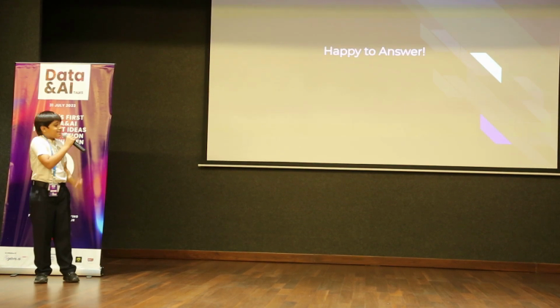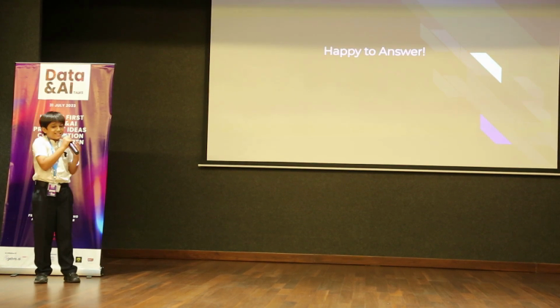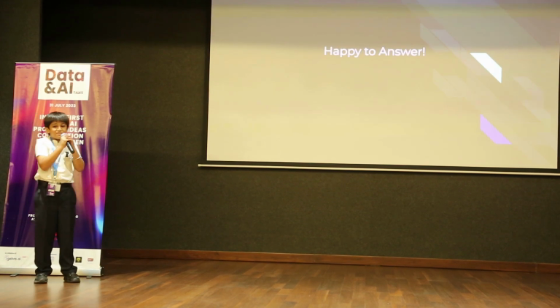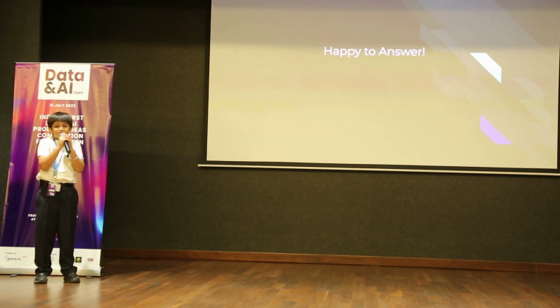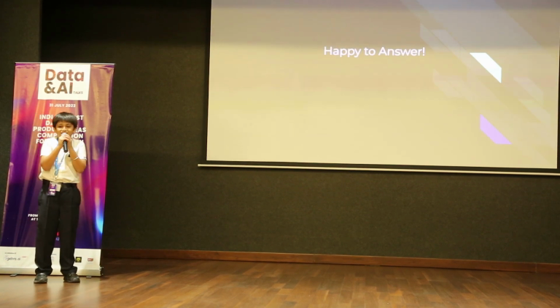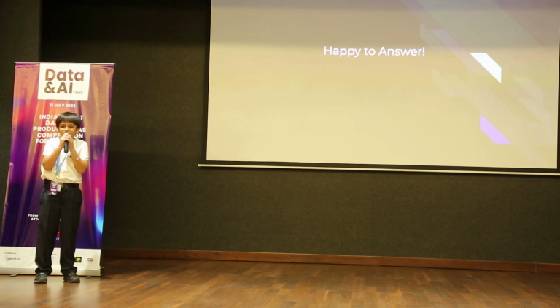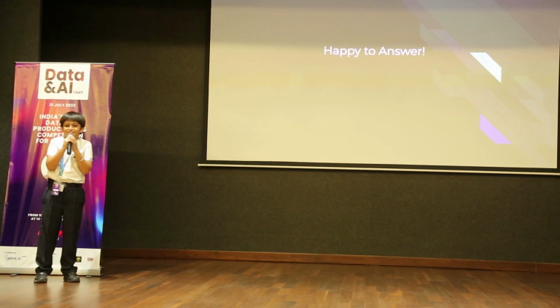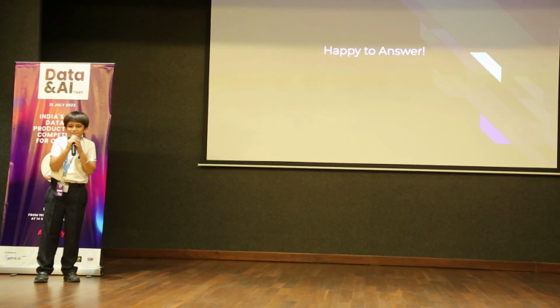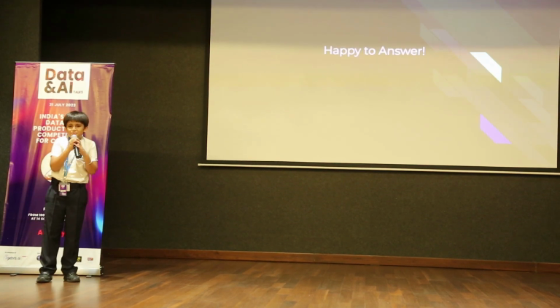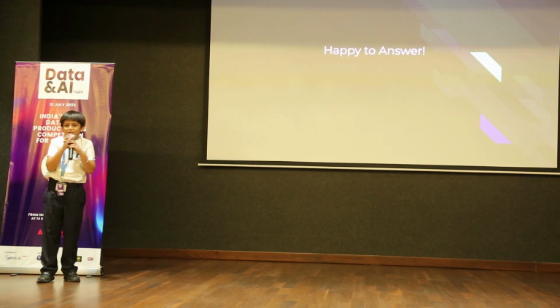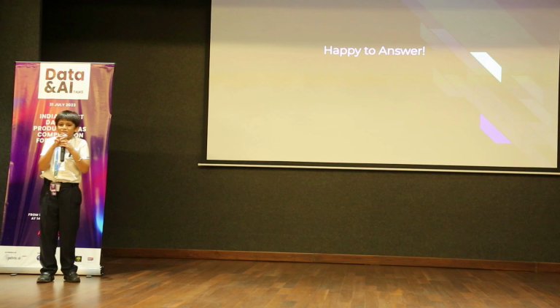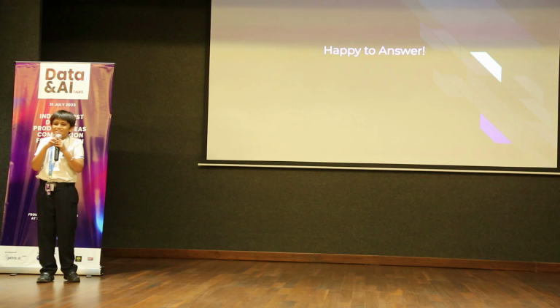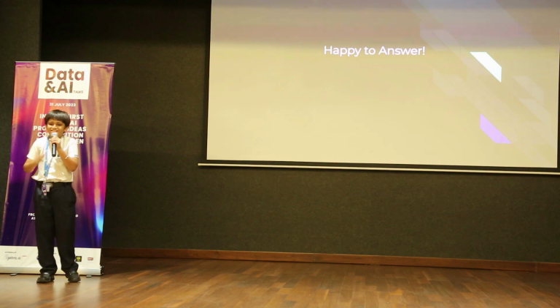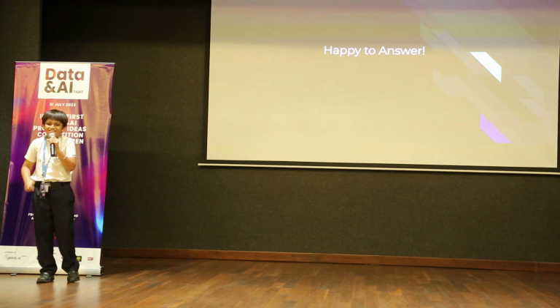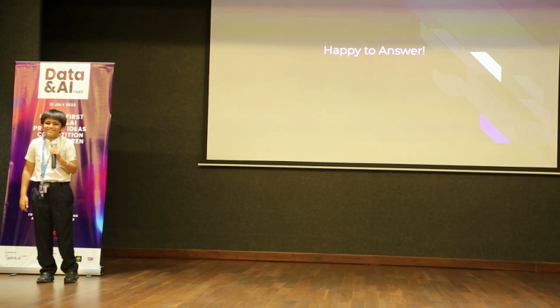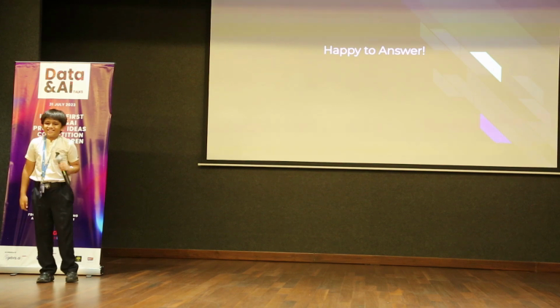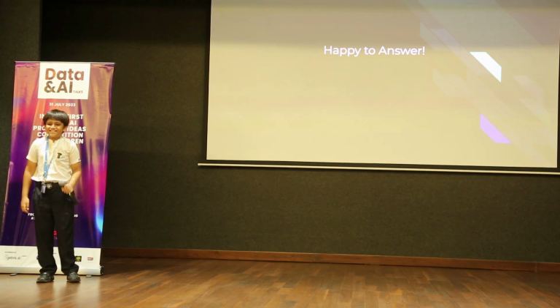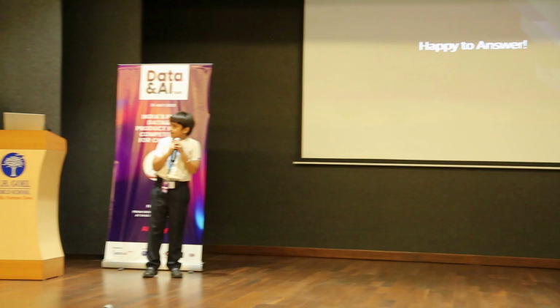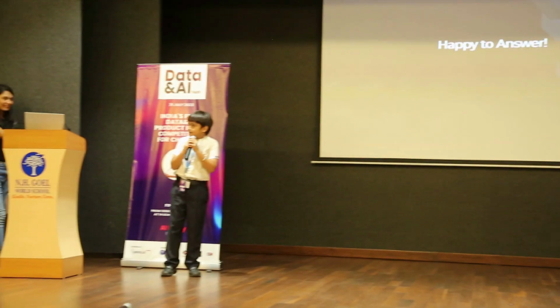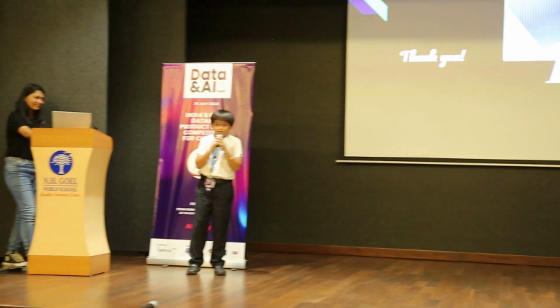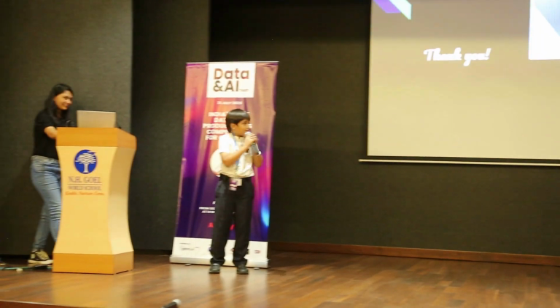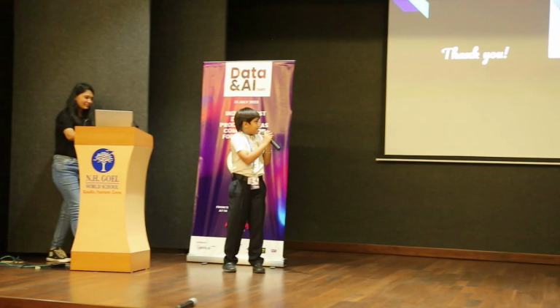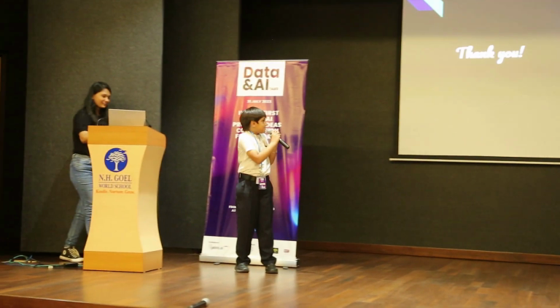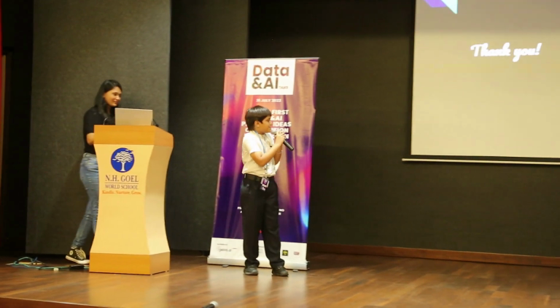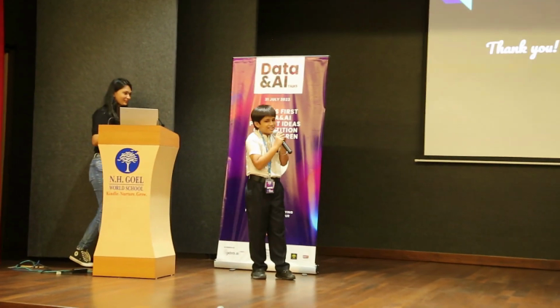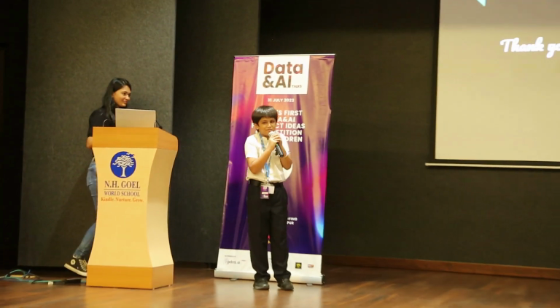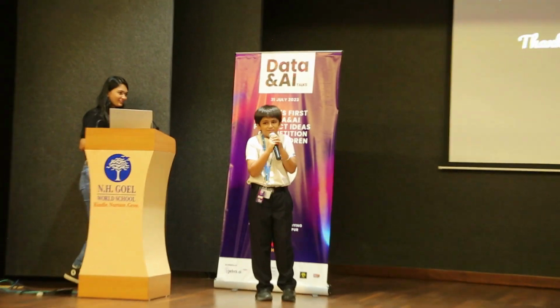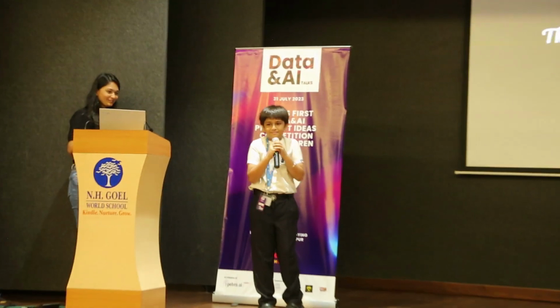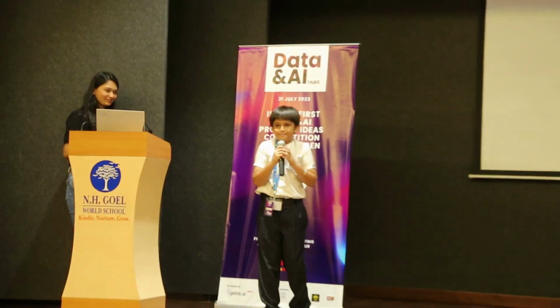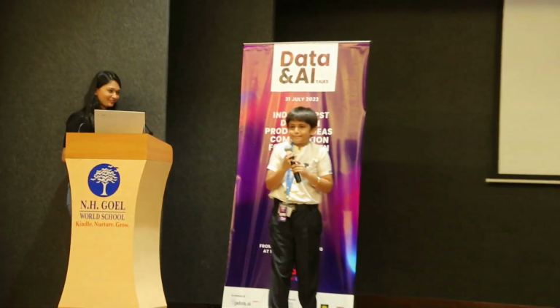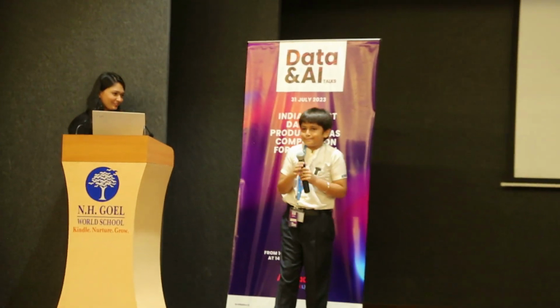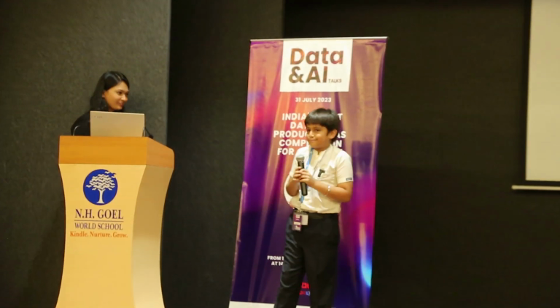Are there any questions? I would be happy to answer. Thank you.